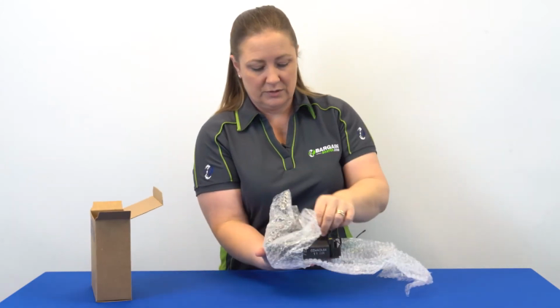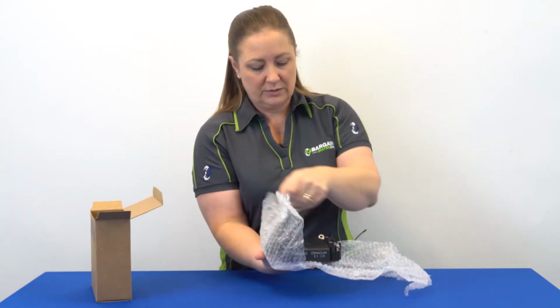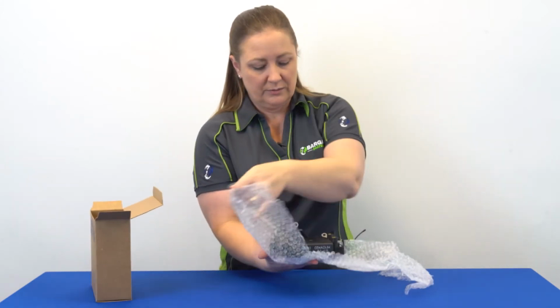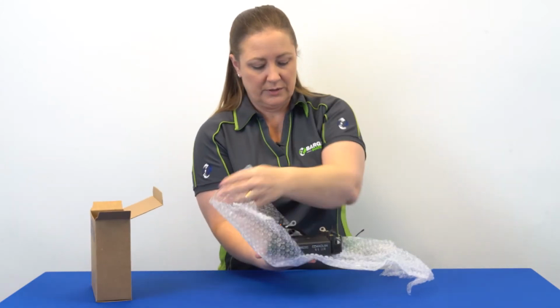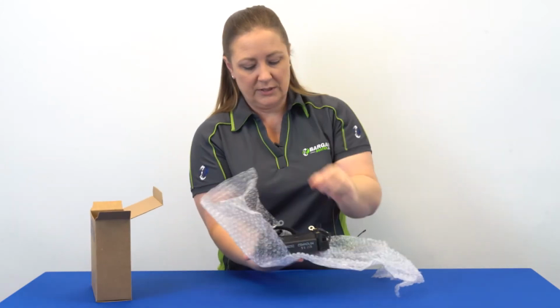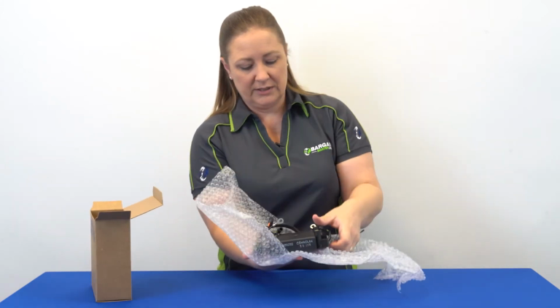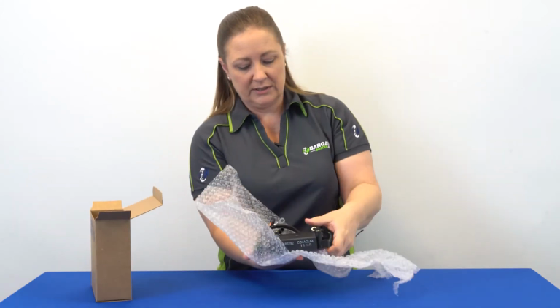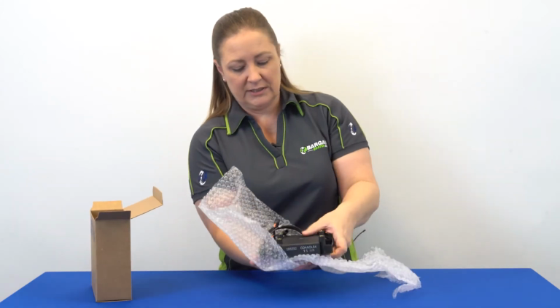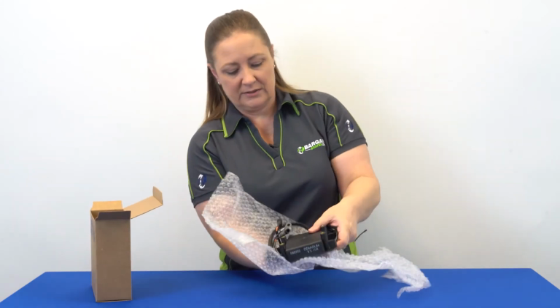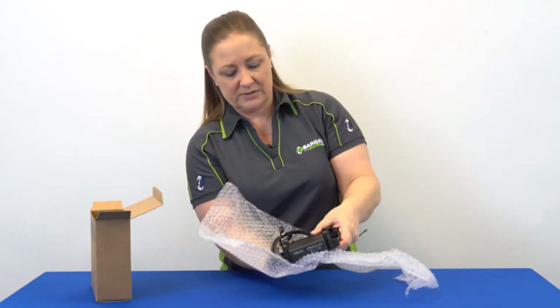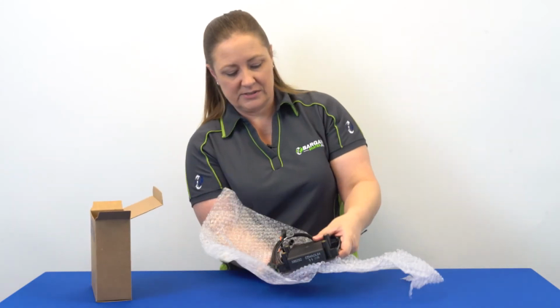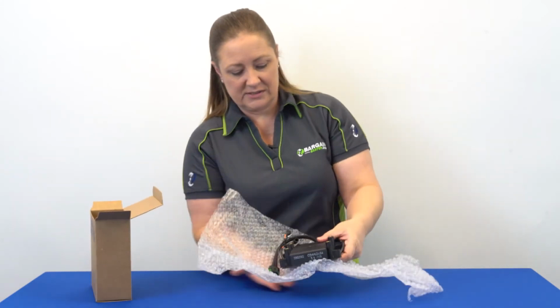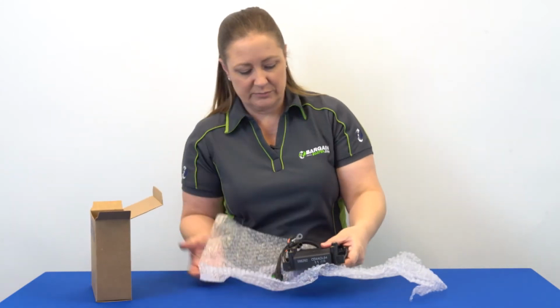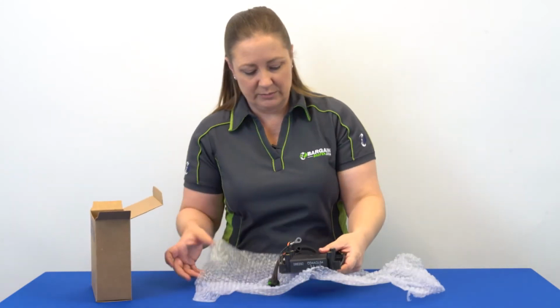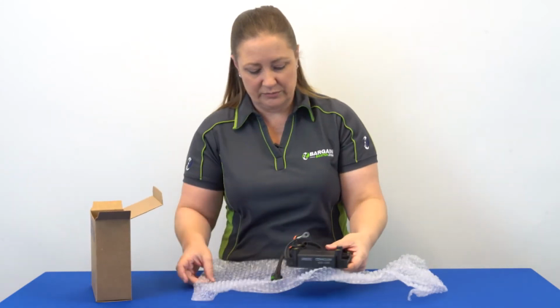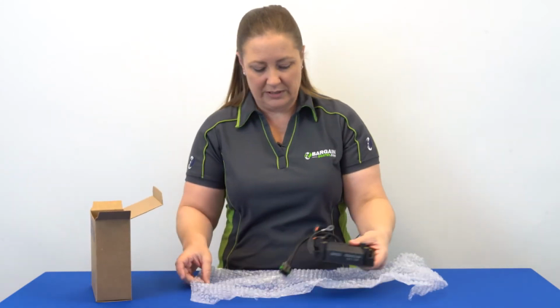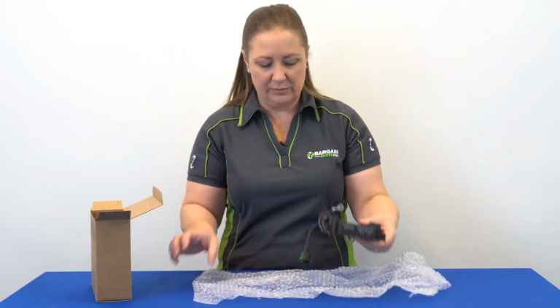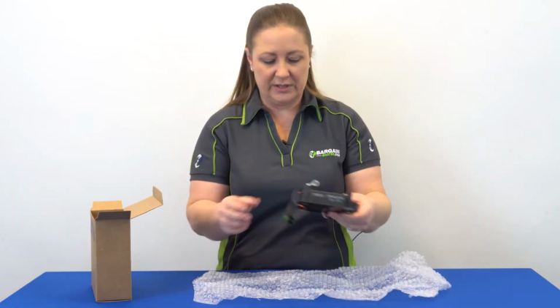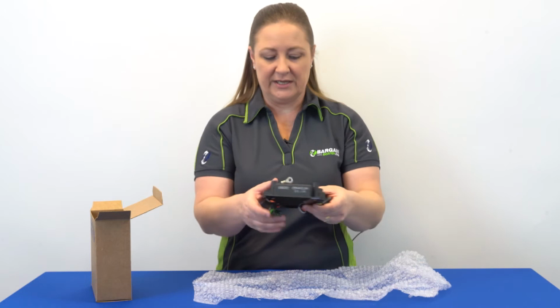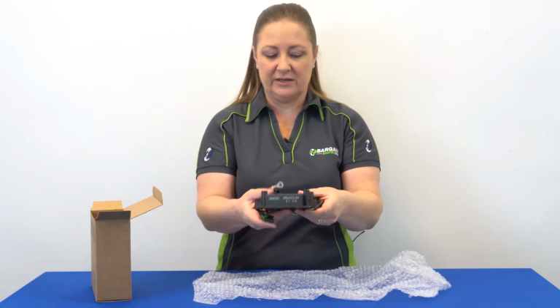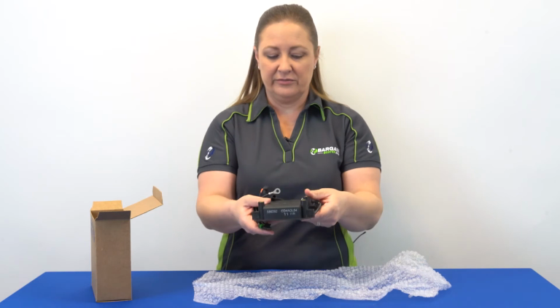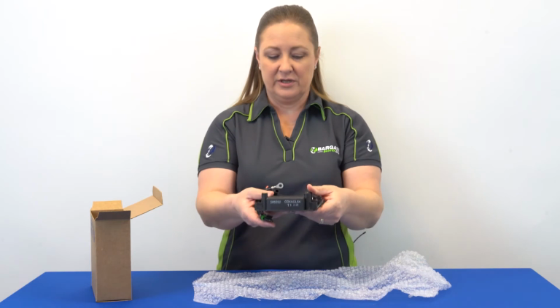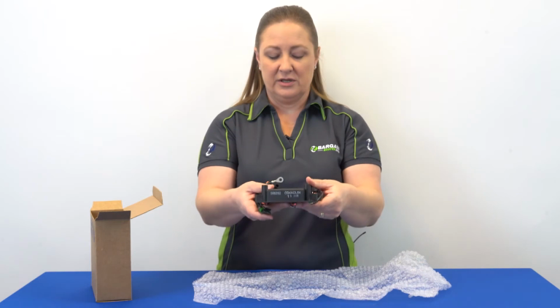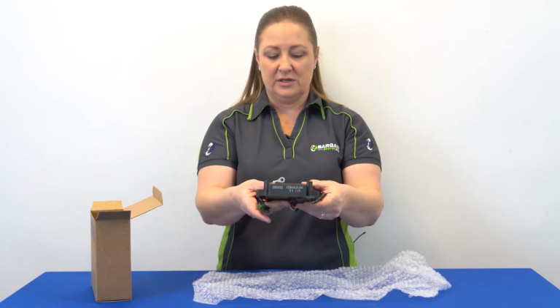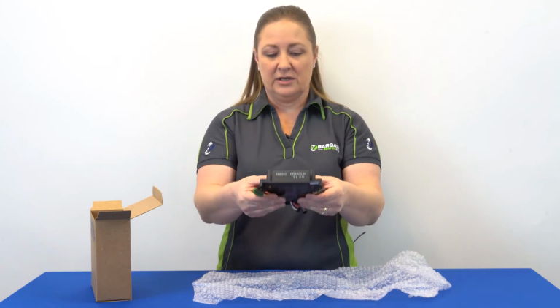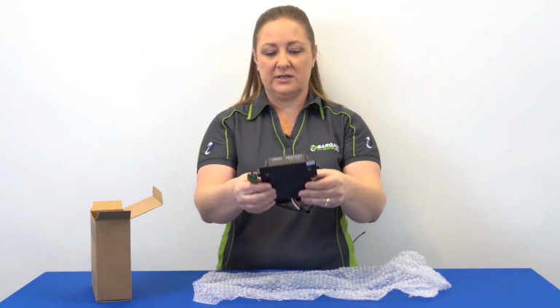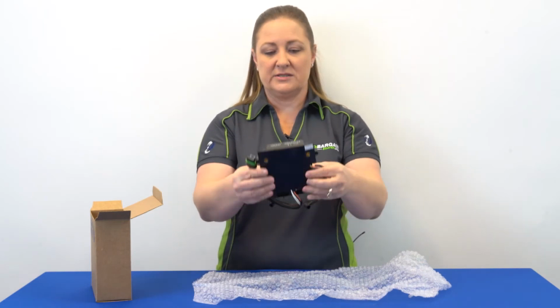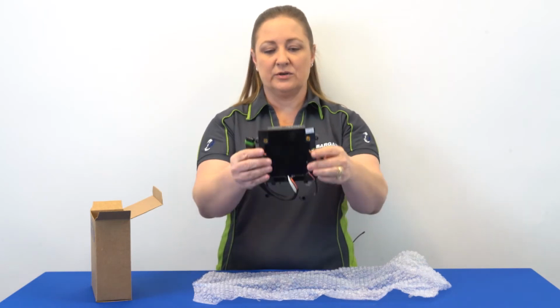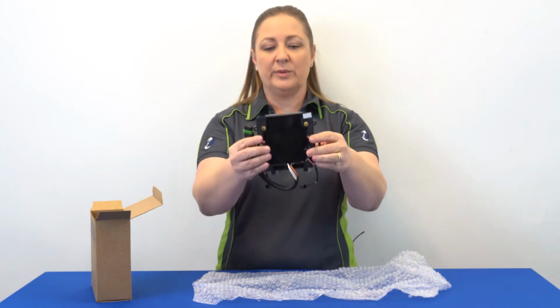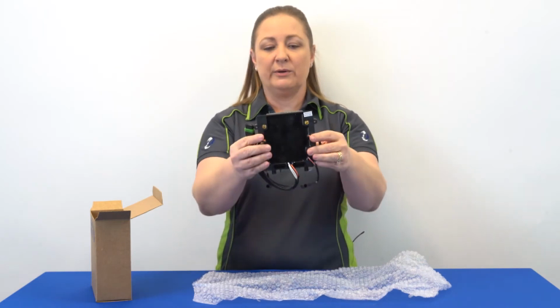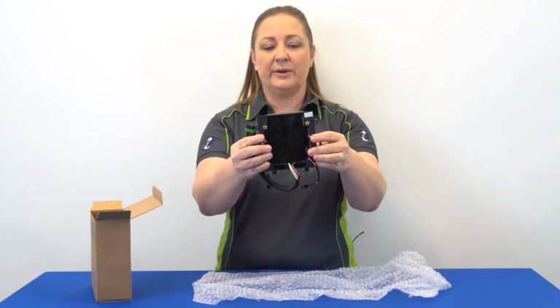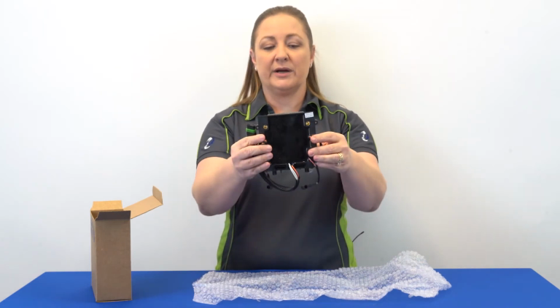All right, neatly housed in some bubble wrap, we have a single Power Pack.